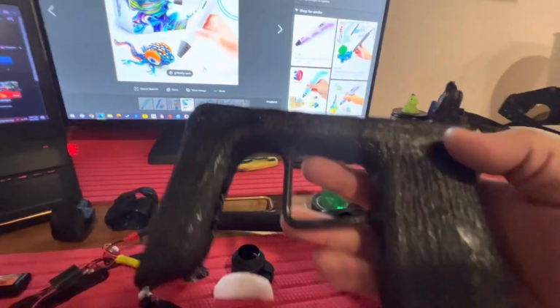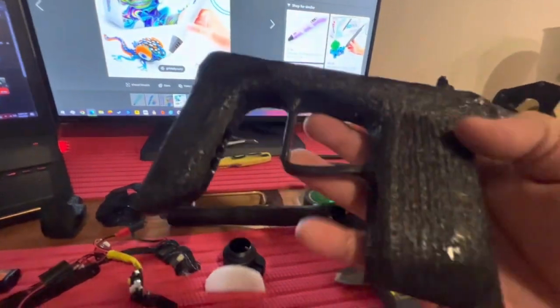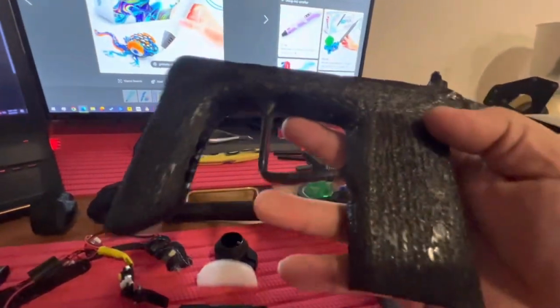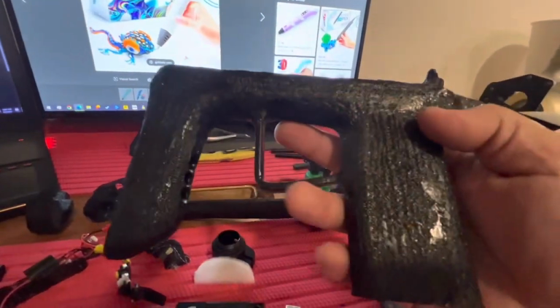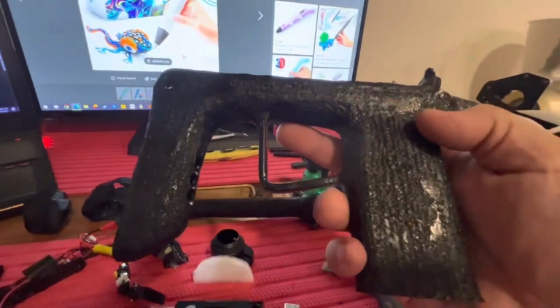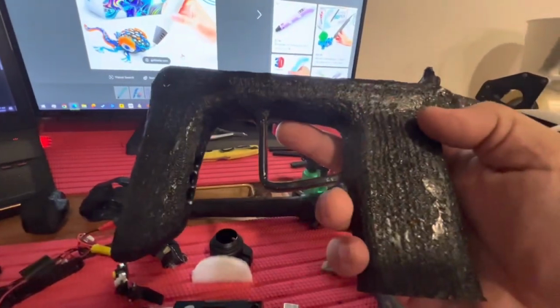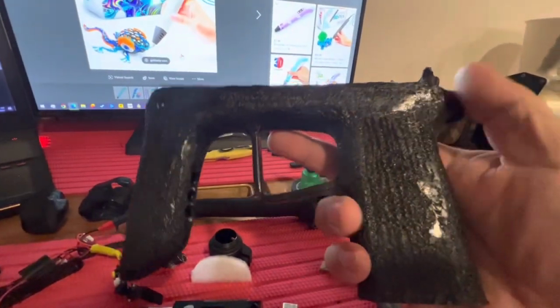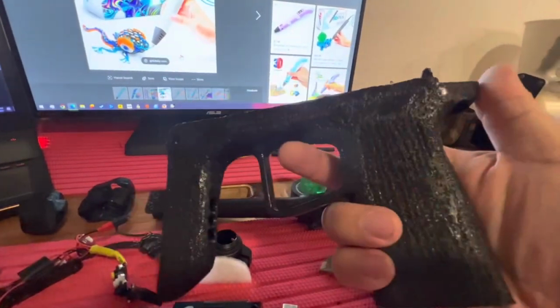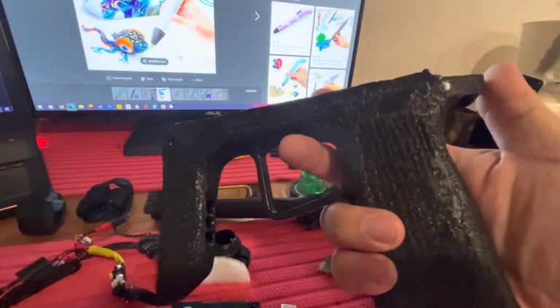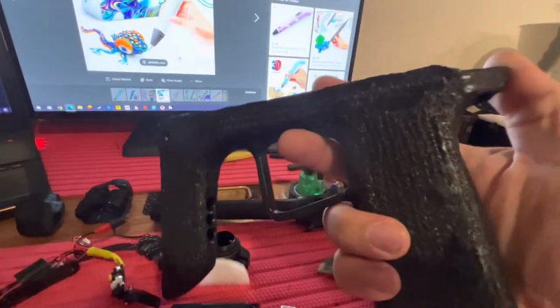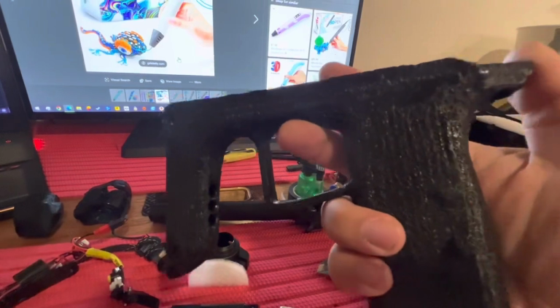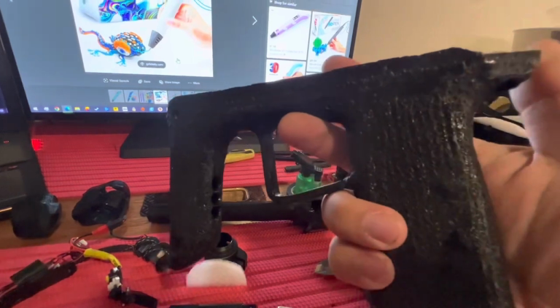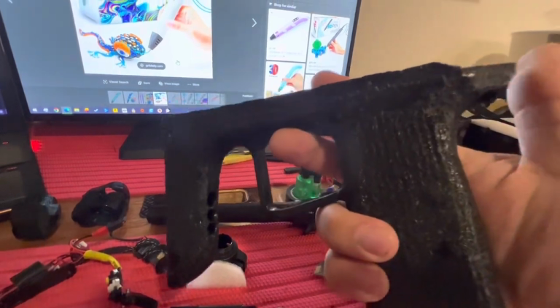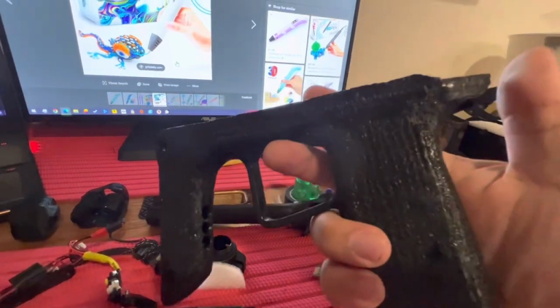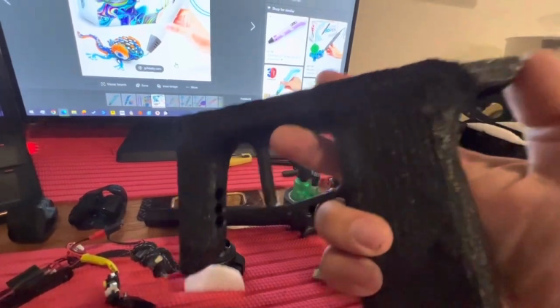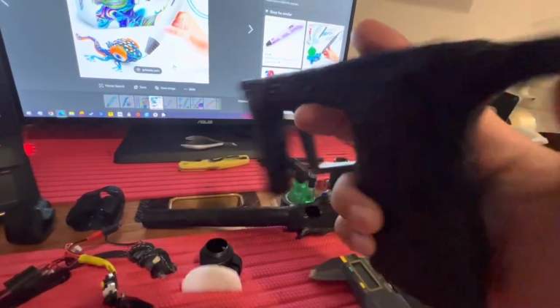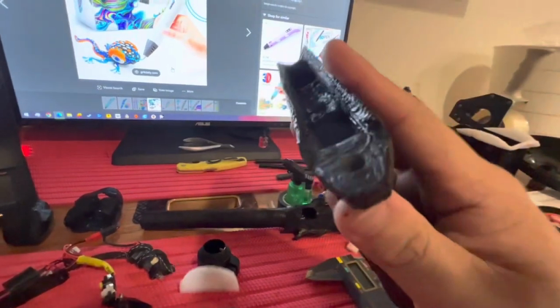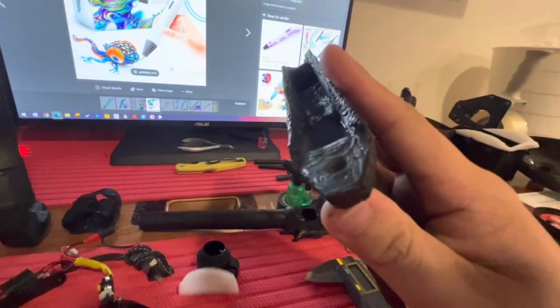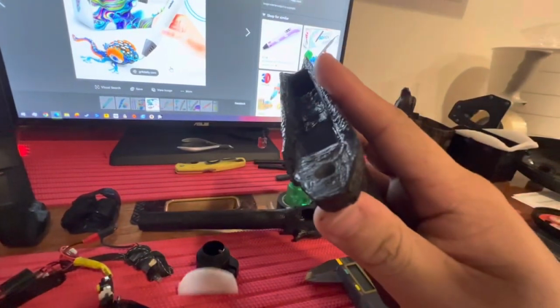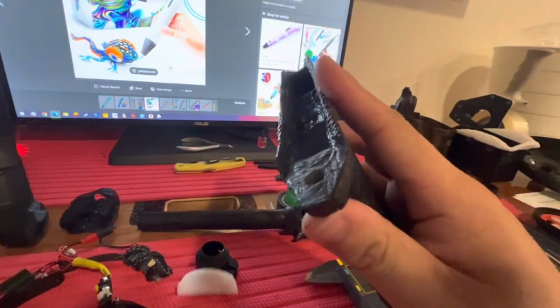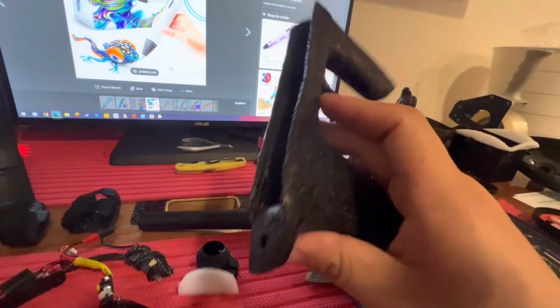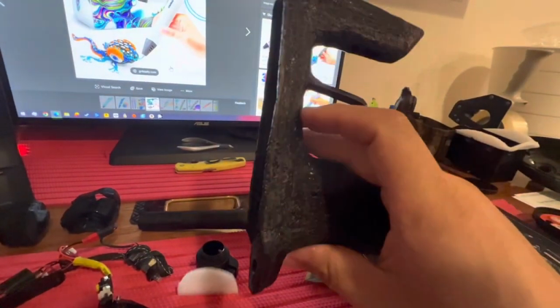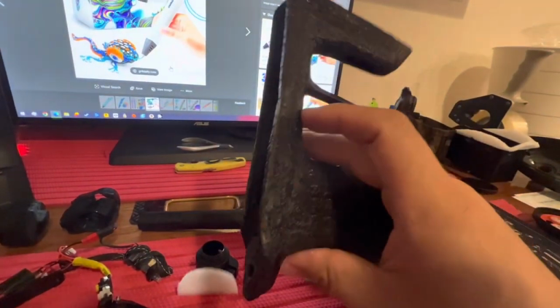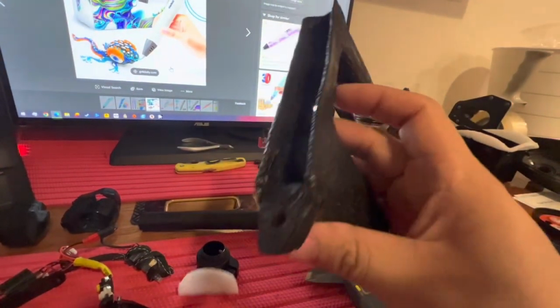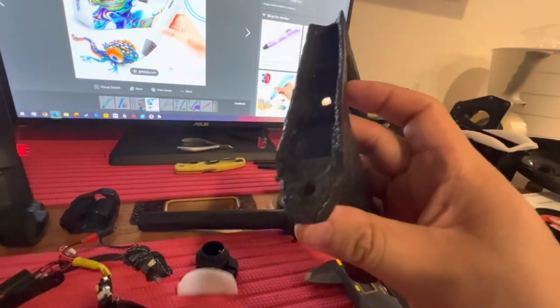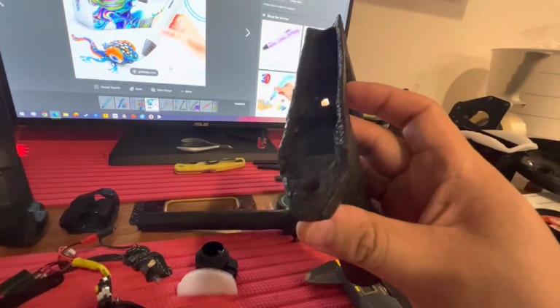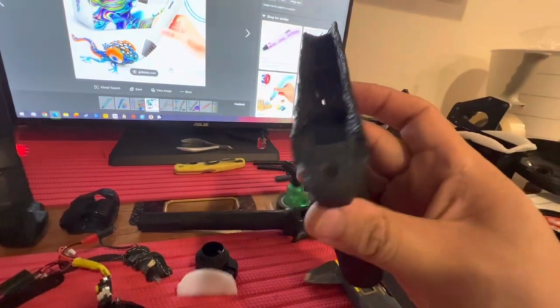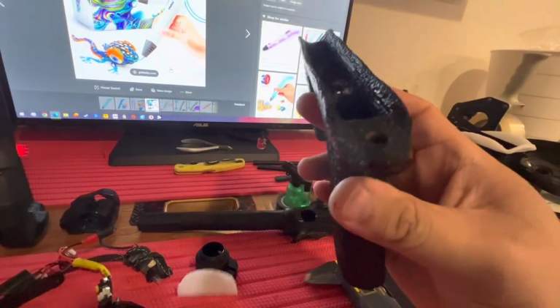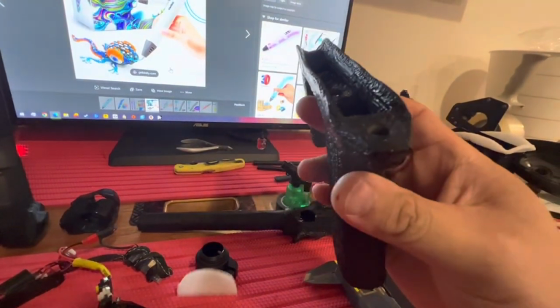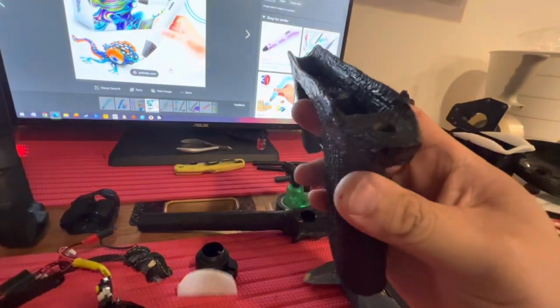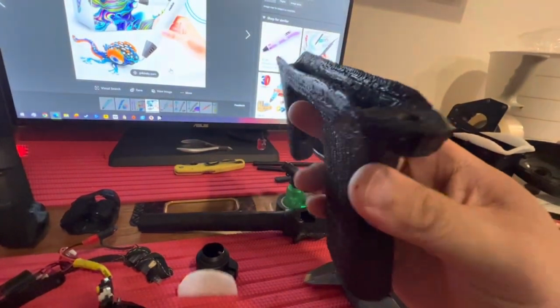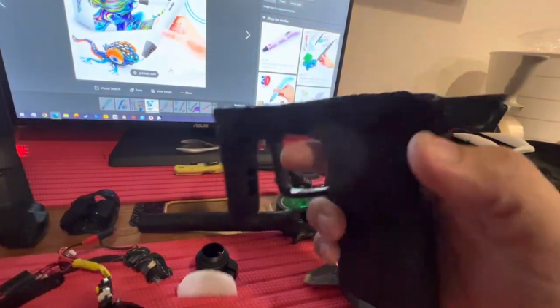The 3D doodle pen is pretty cool to use if you're a complete novice at 3D printing and you want a creative outlet — just go ahead and doodle away.